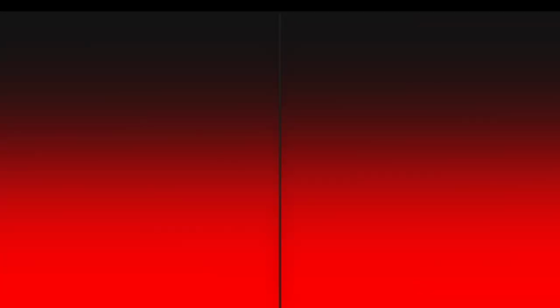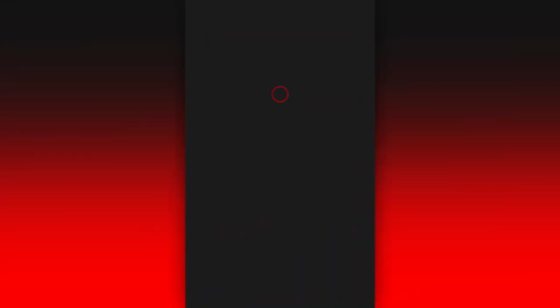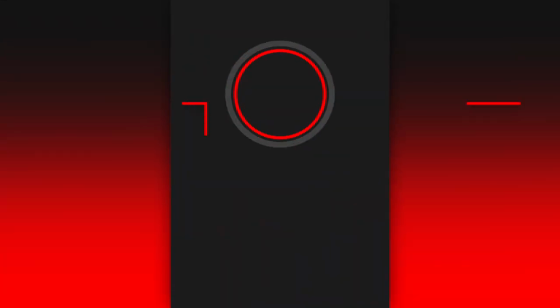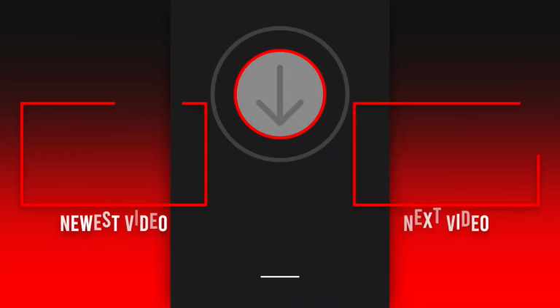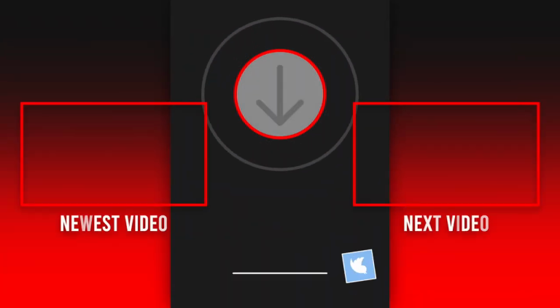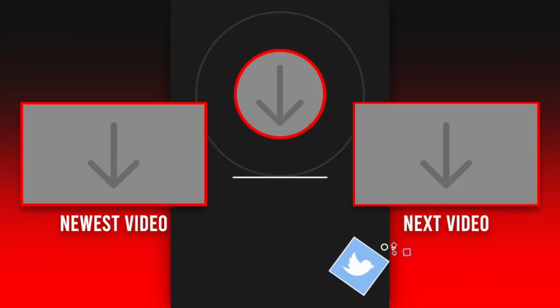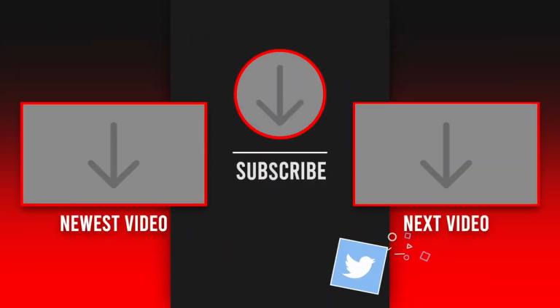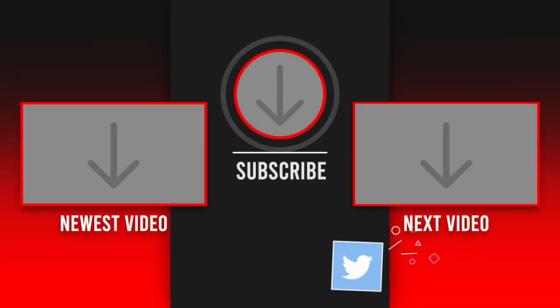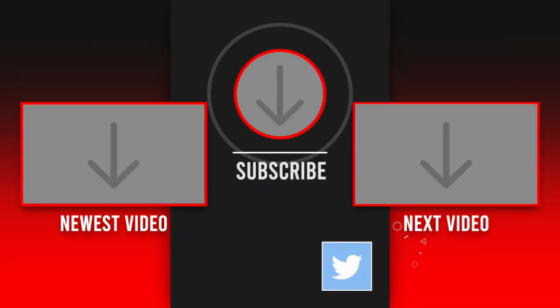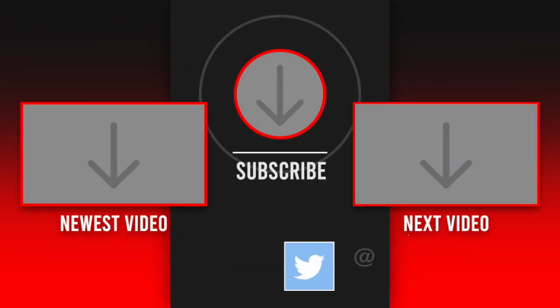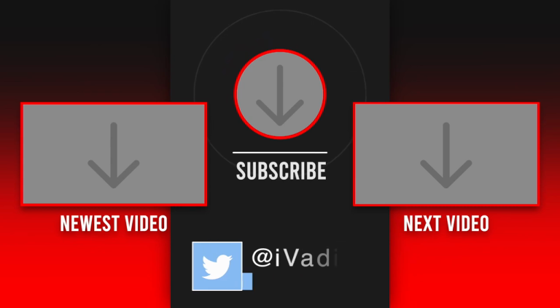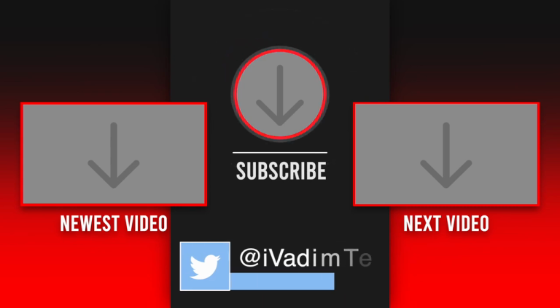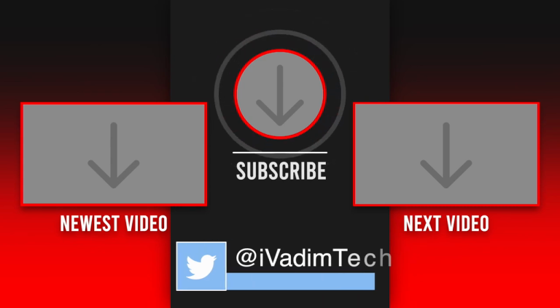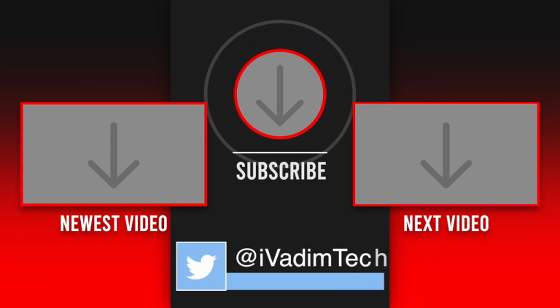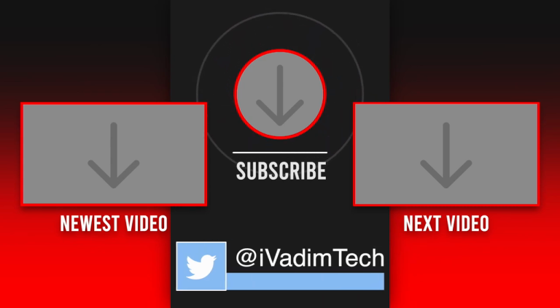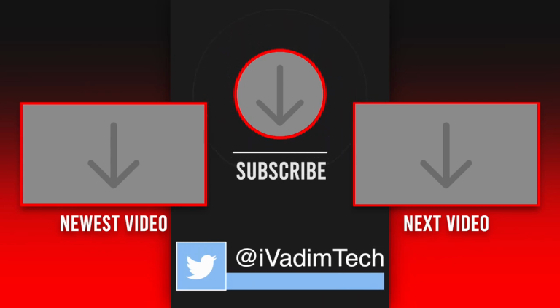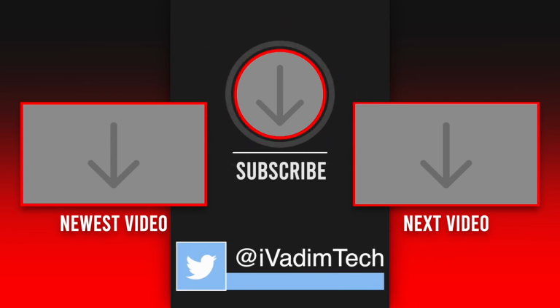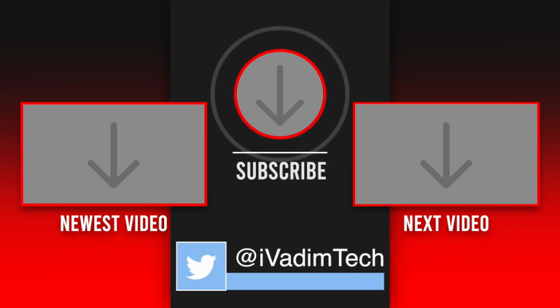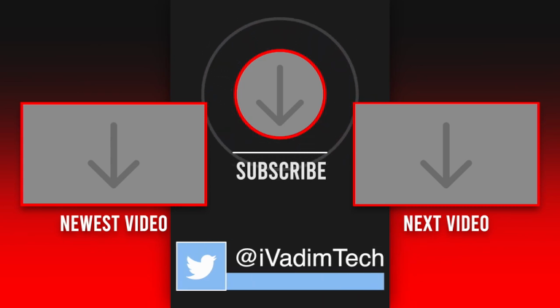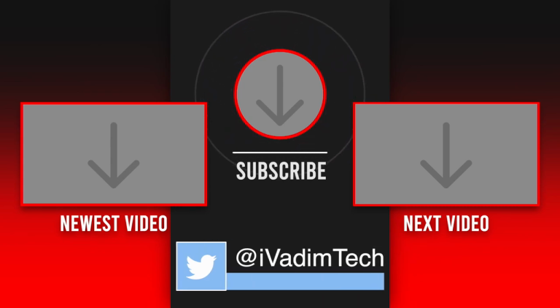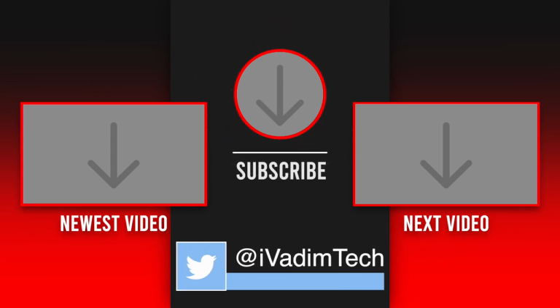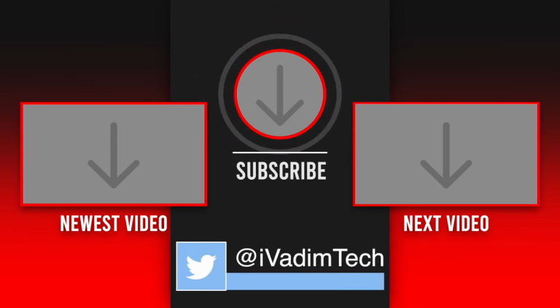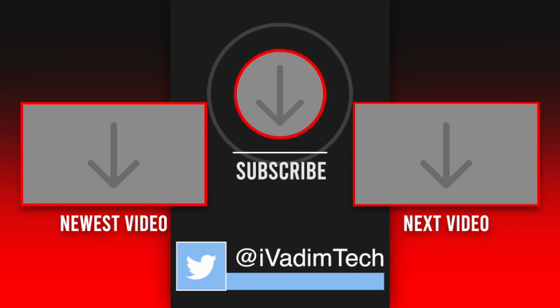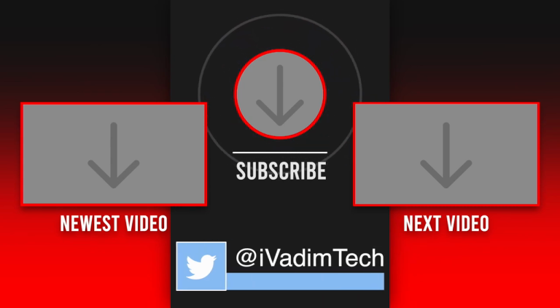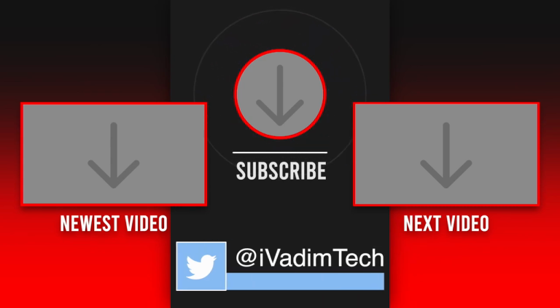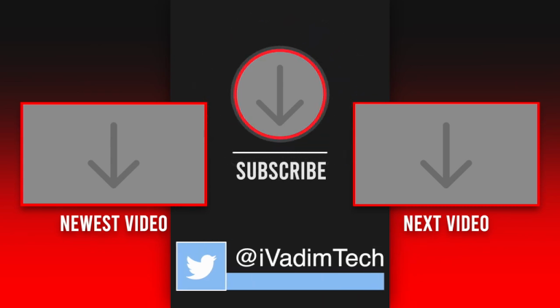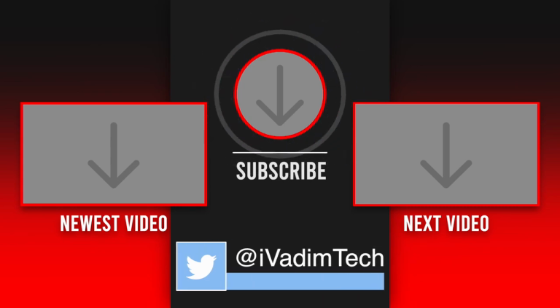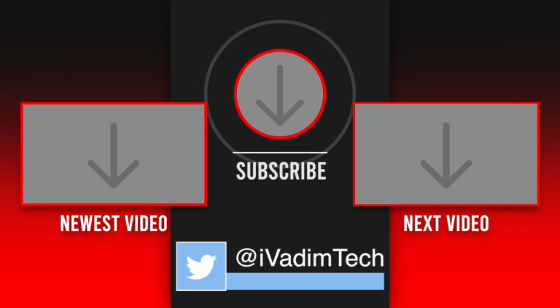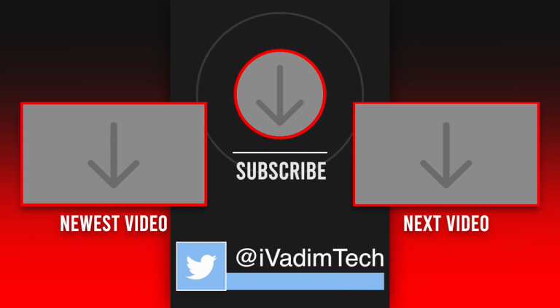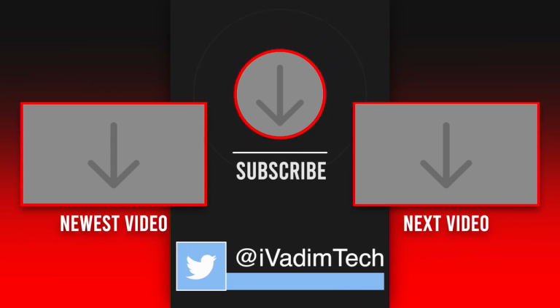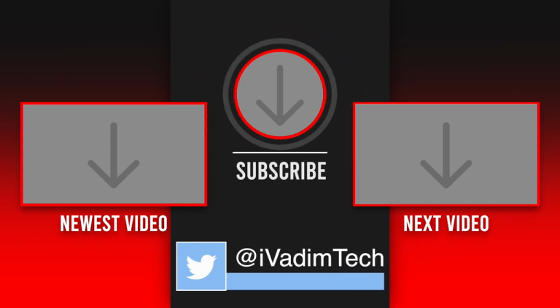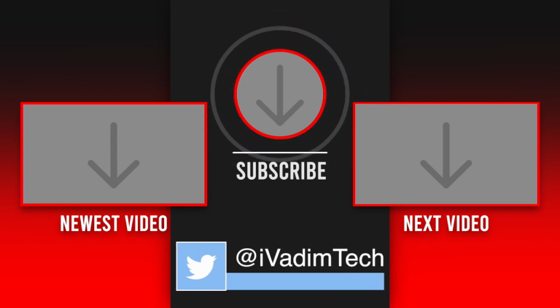Also, like this video if it was helpful. It was I, Vadim. Until next time.